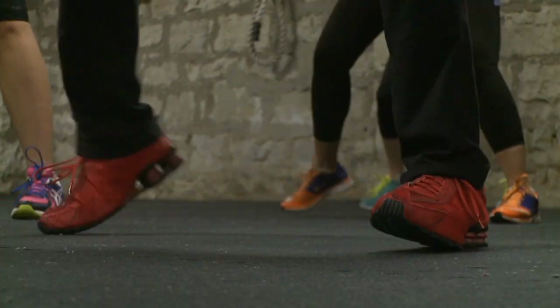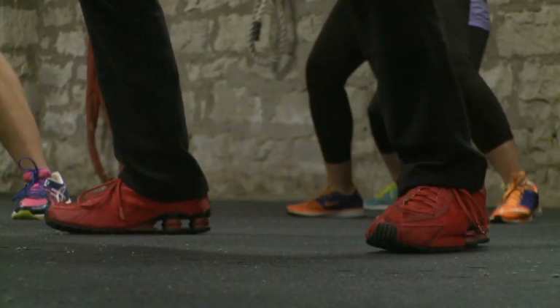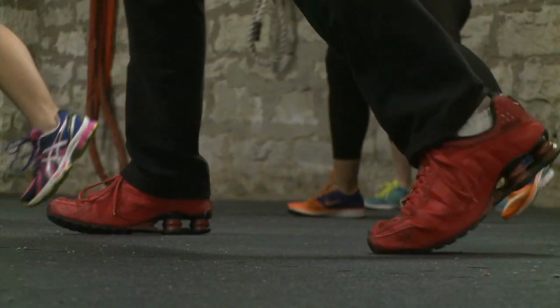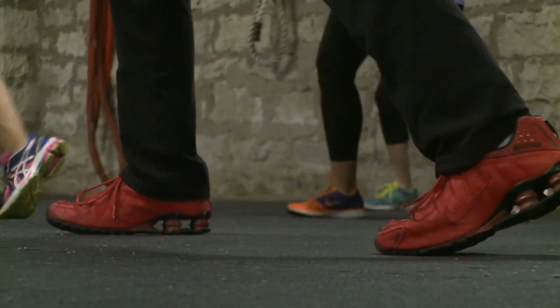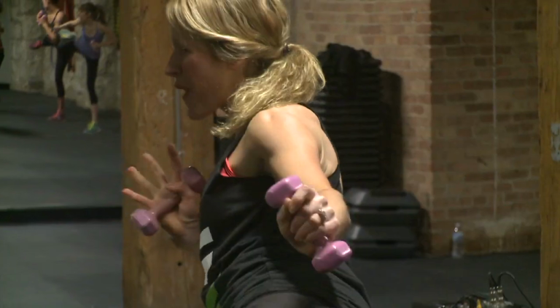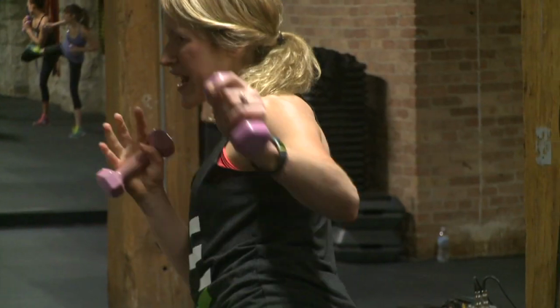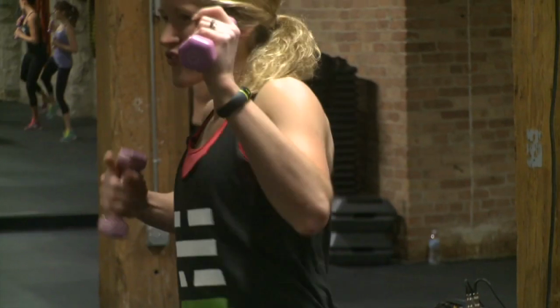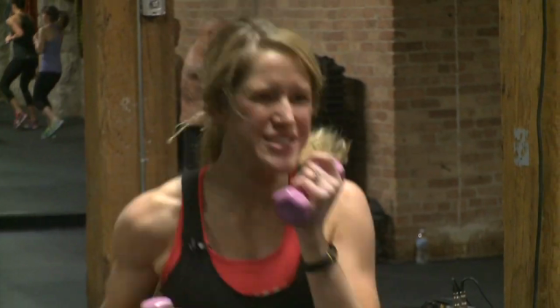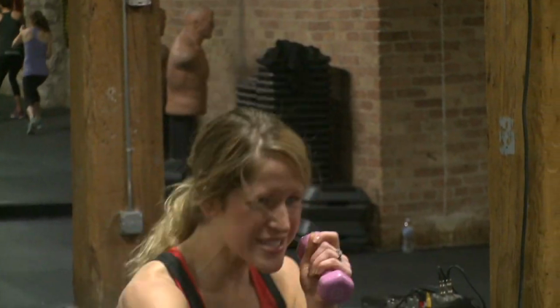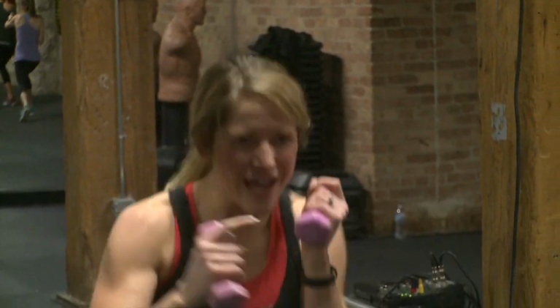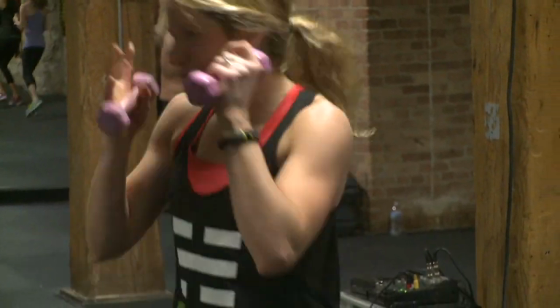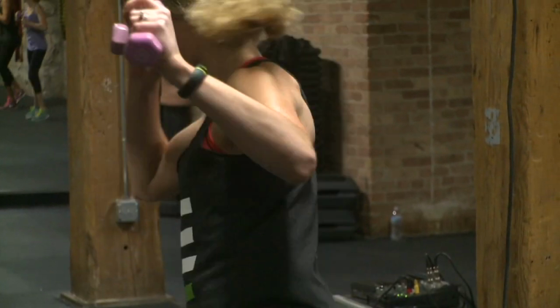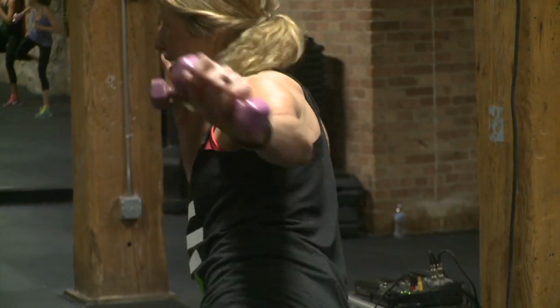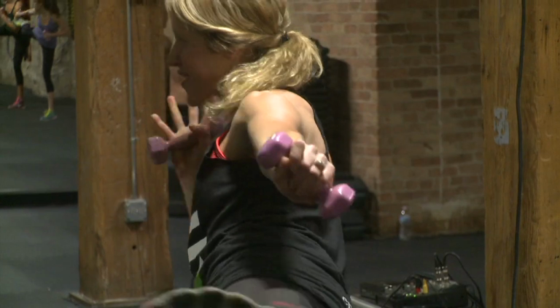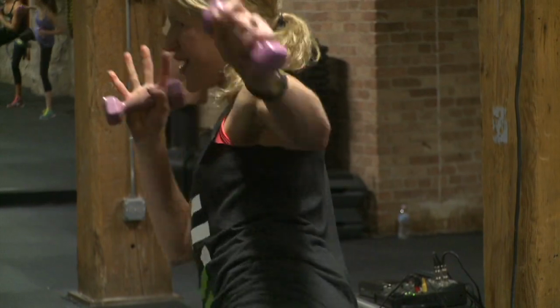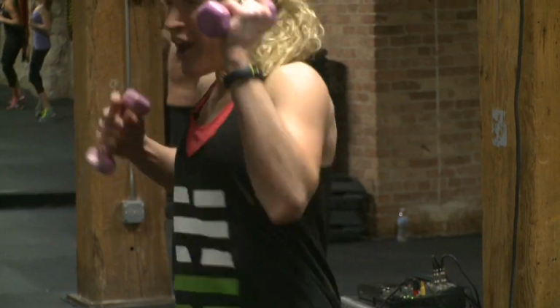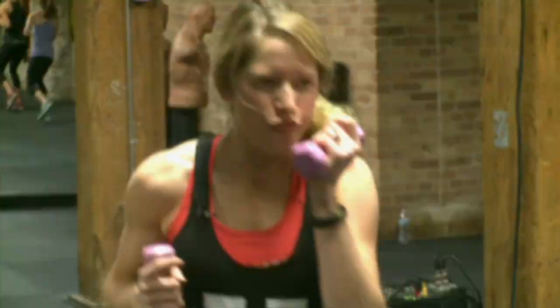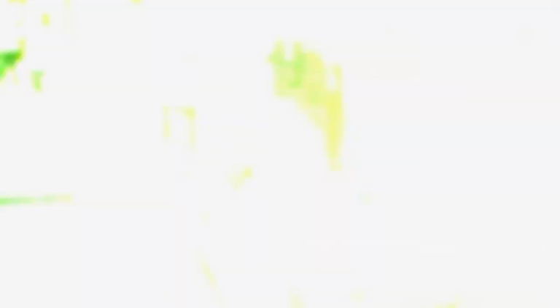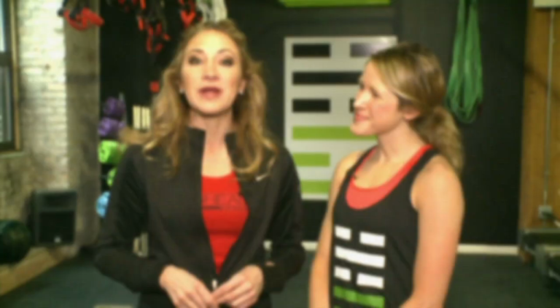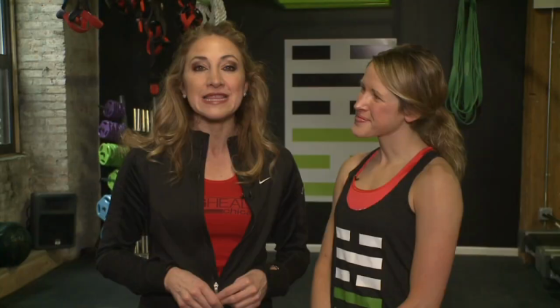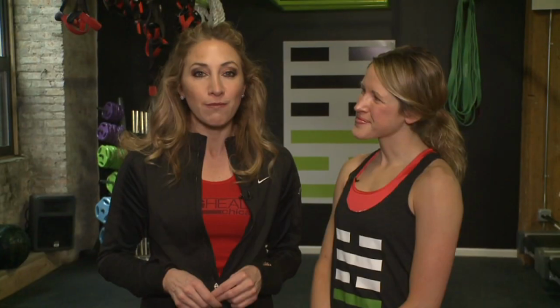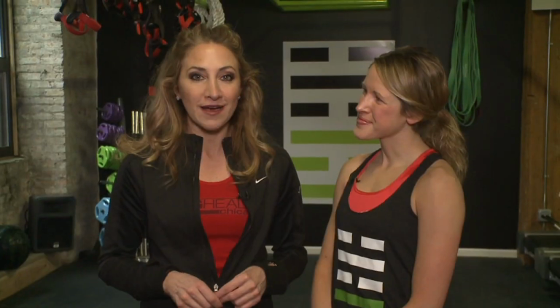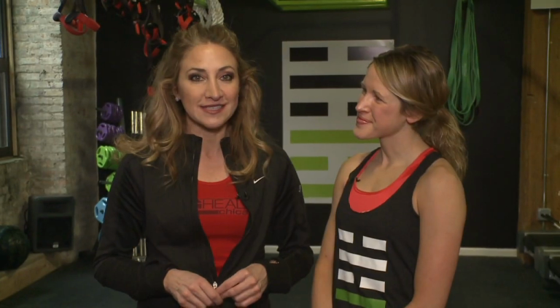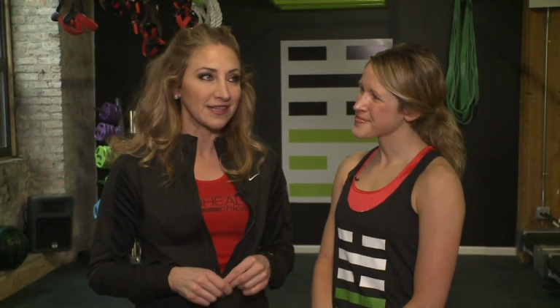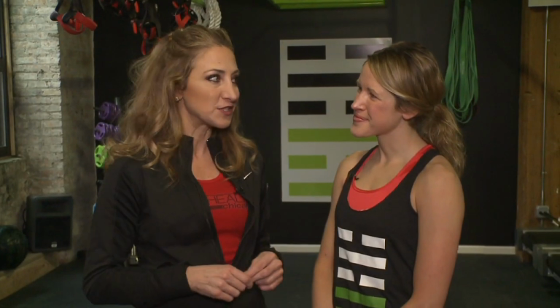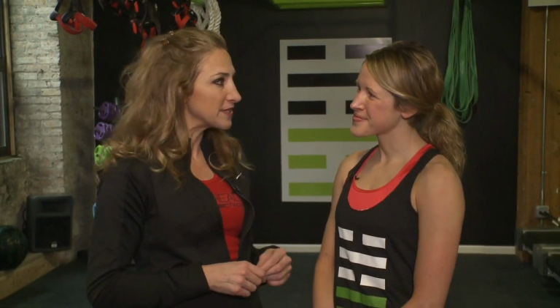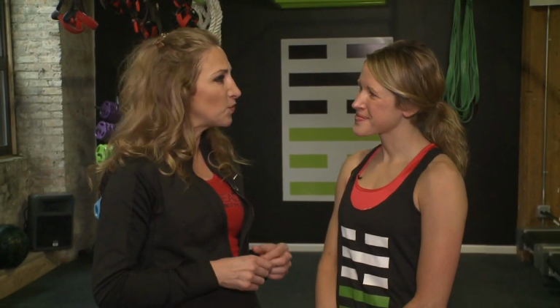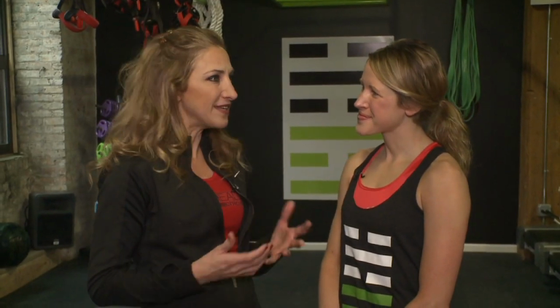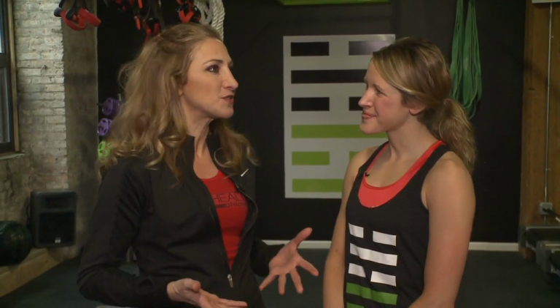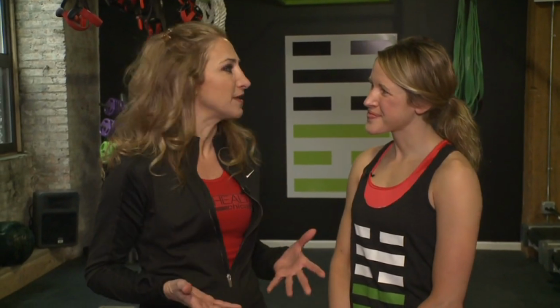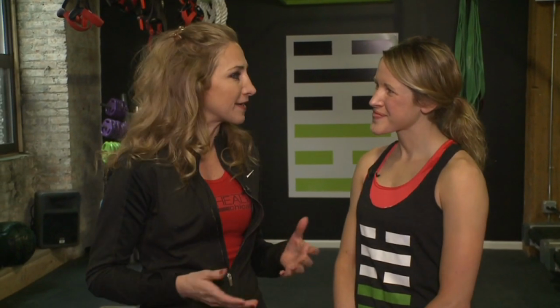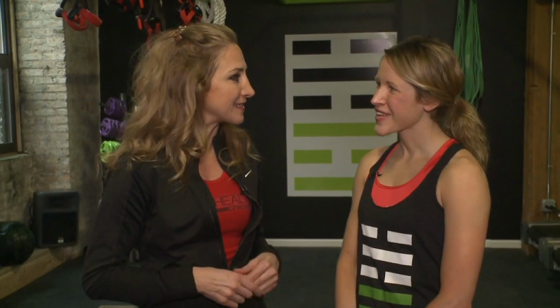I'm here at Energy Fitness to talk to Teresa all about their strength boxing class. What is strength boxing?